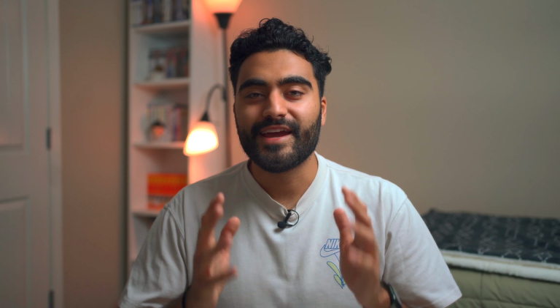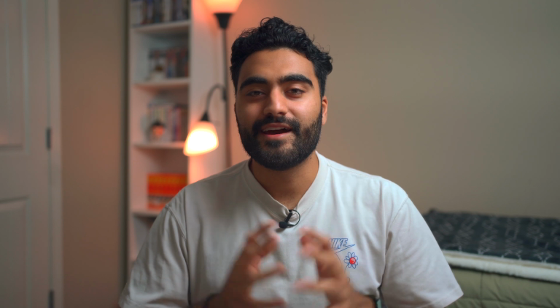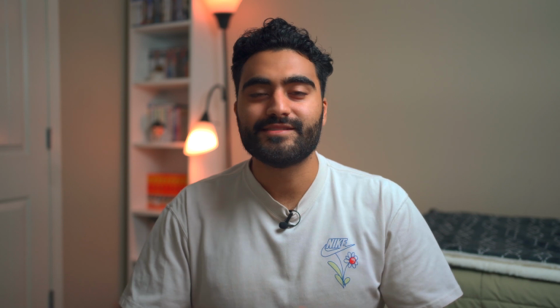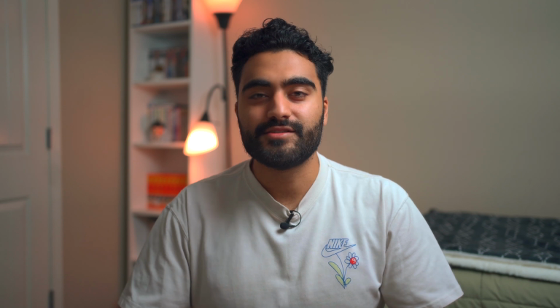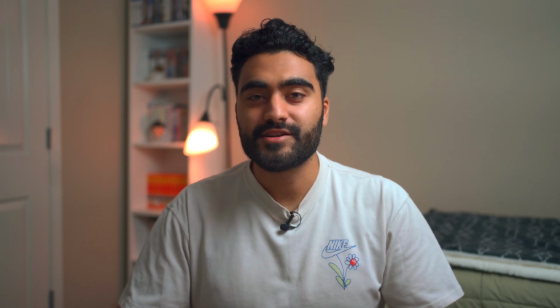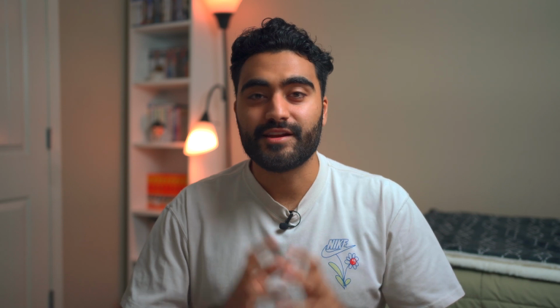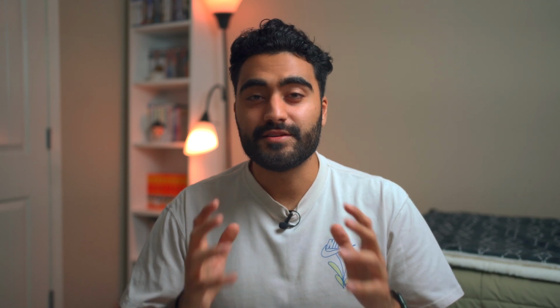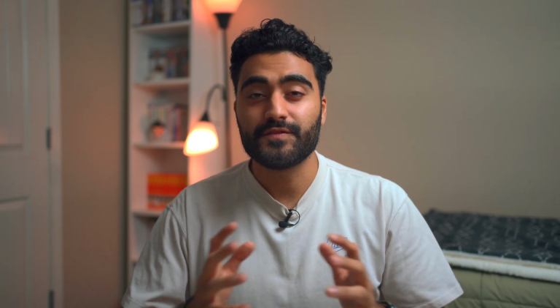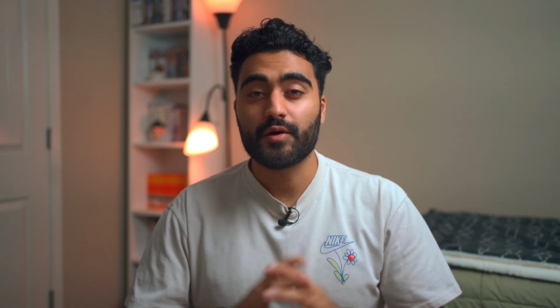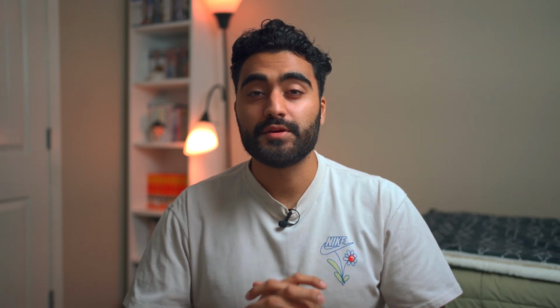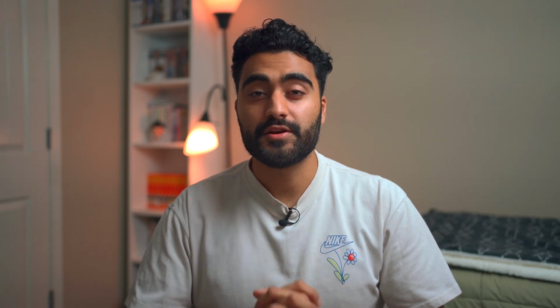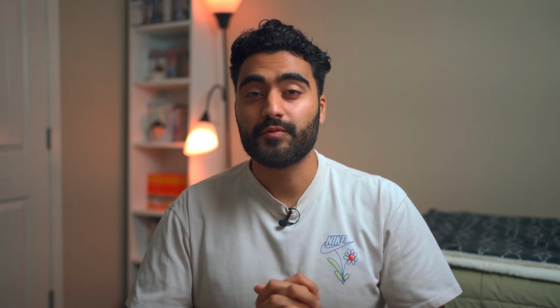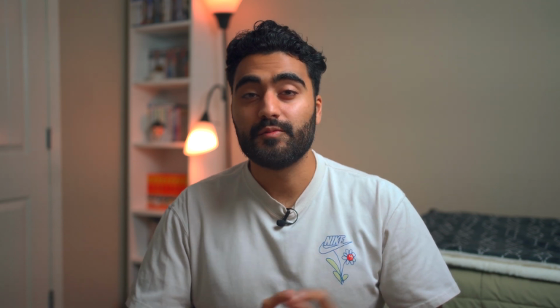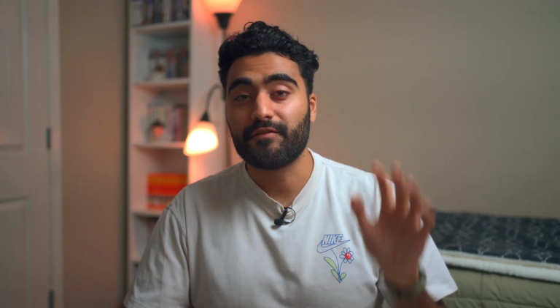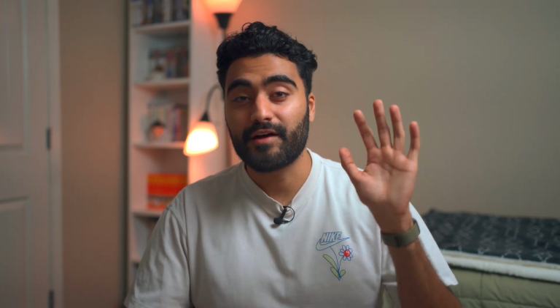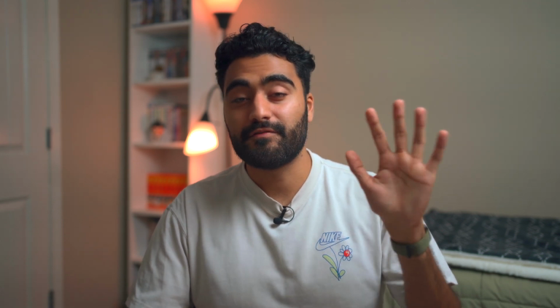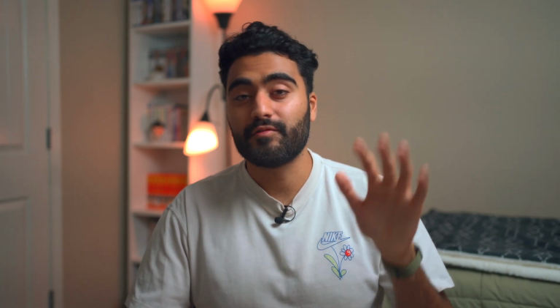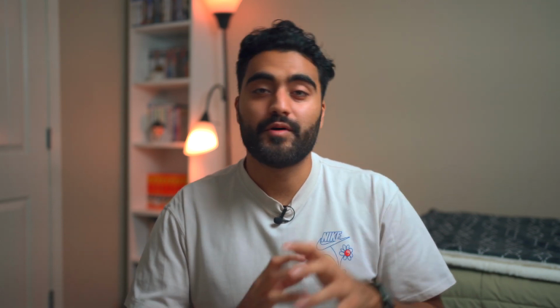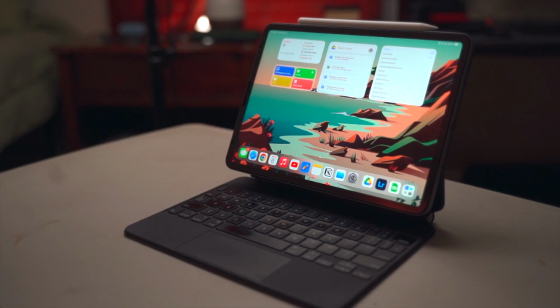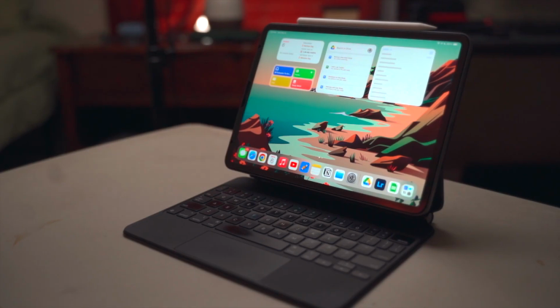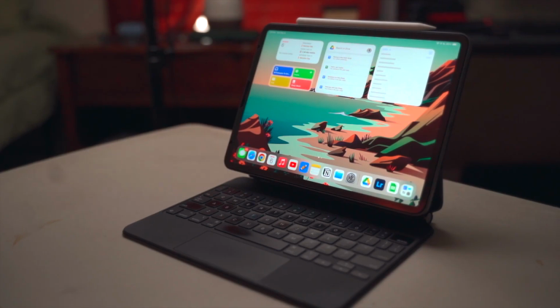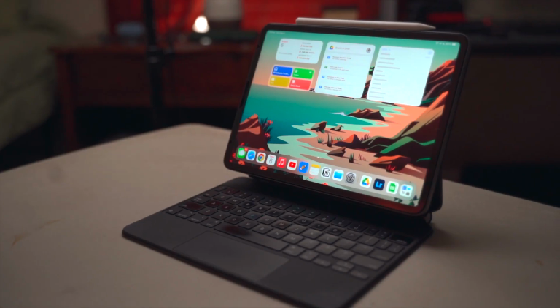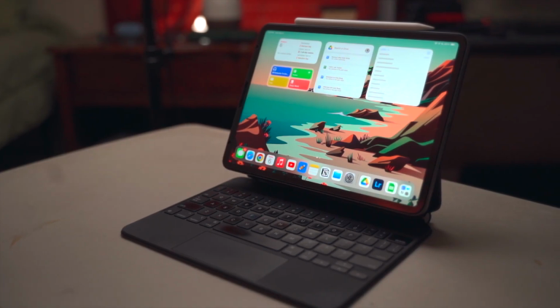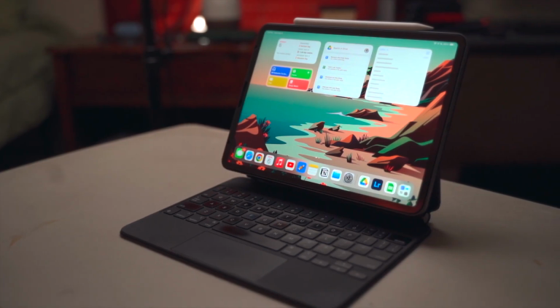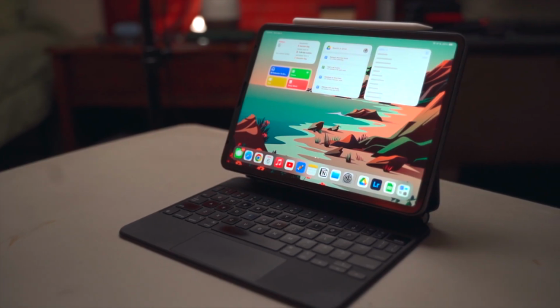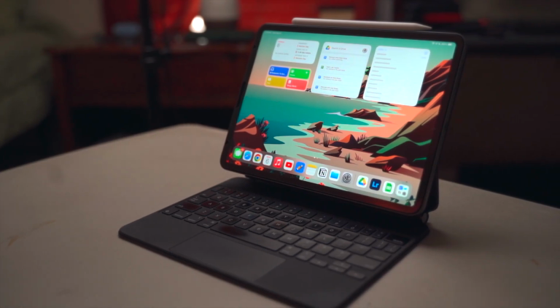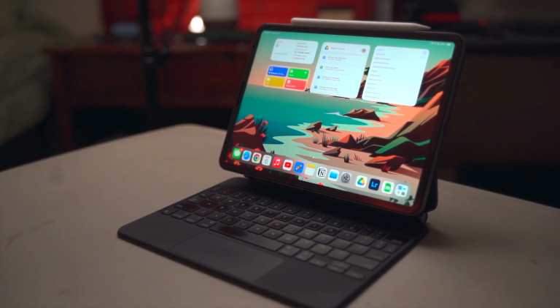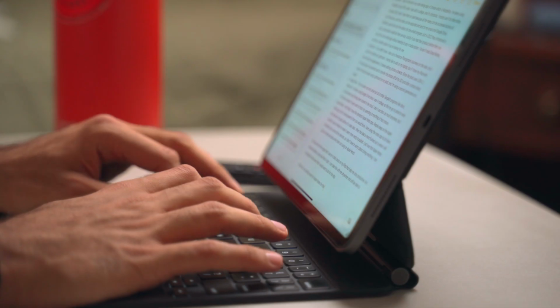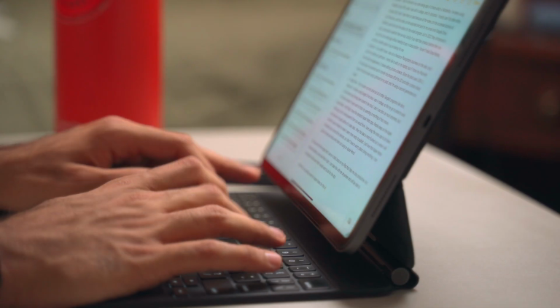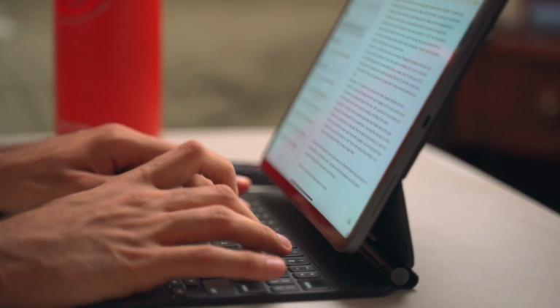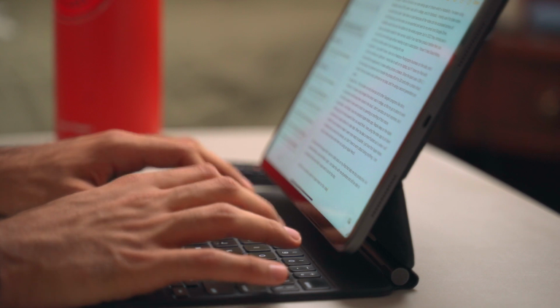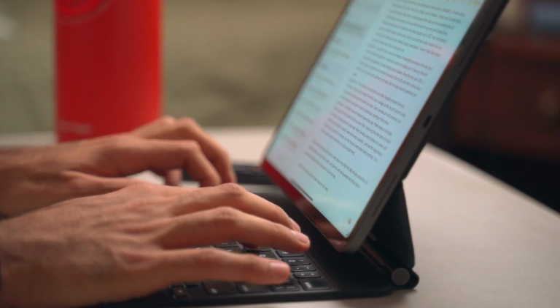Hey guys, it's Yash, and in this video I'm going to be sharing with you my five favorite productivity apps that I use on my 11-inch iPad Pro.